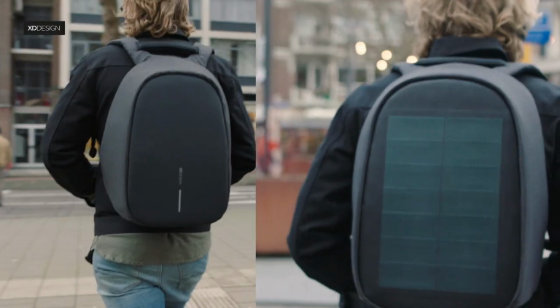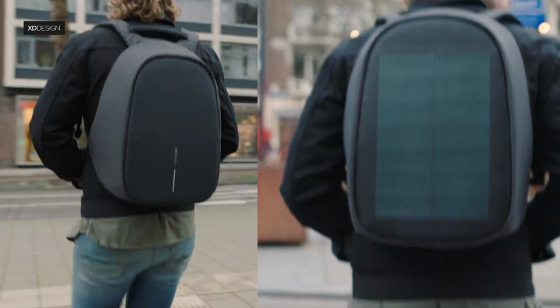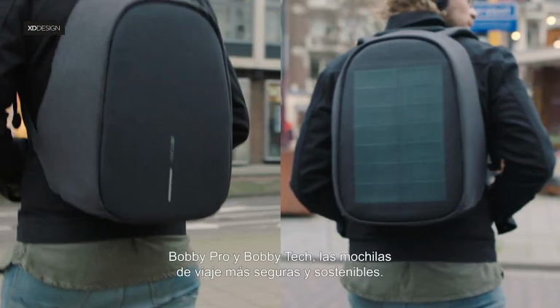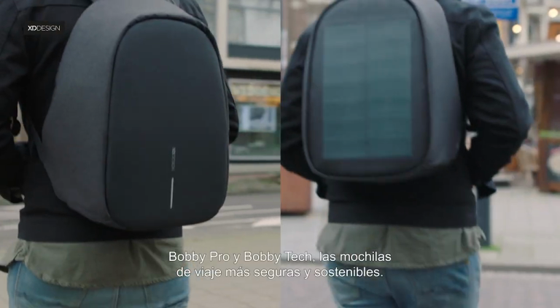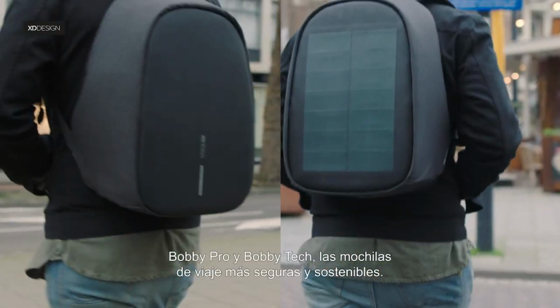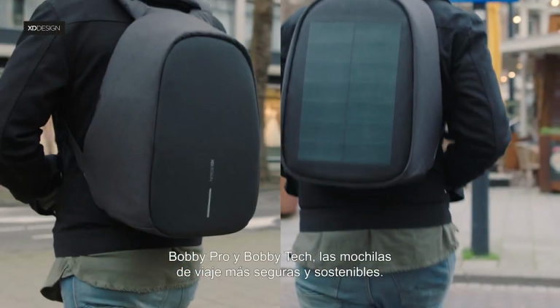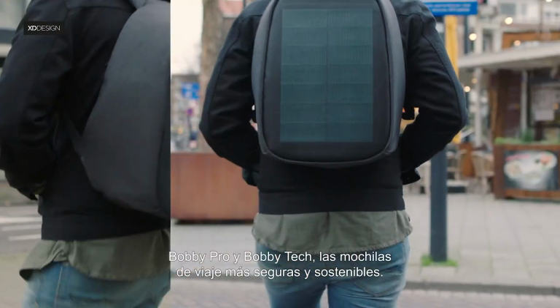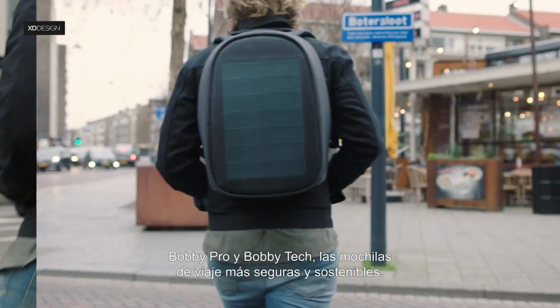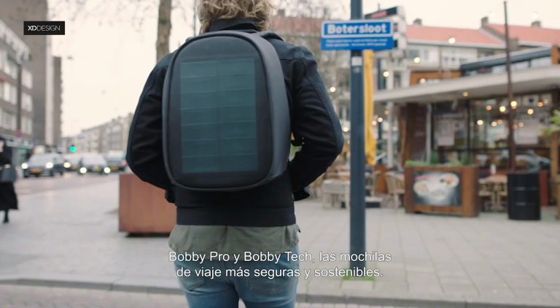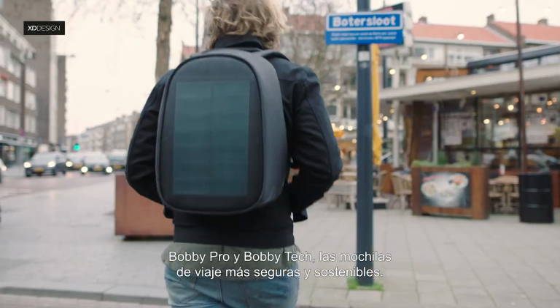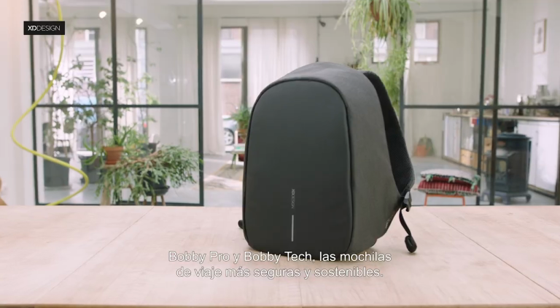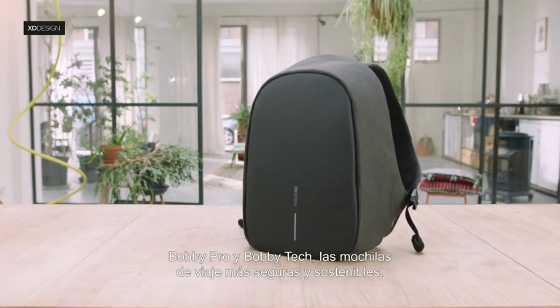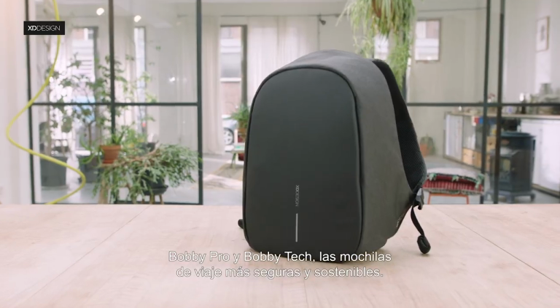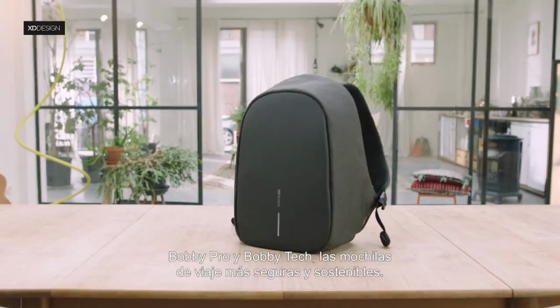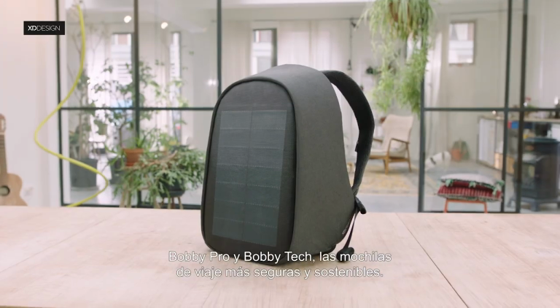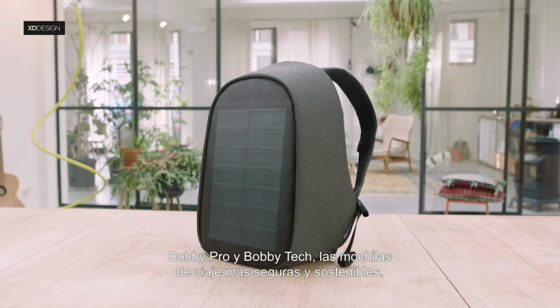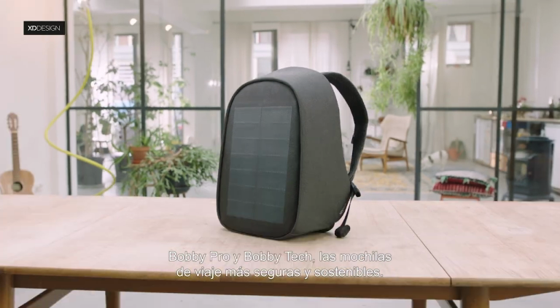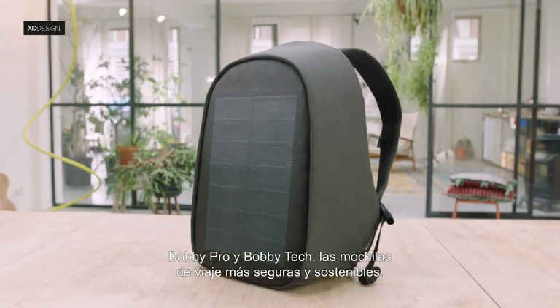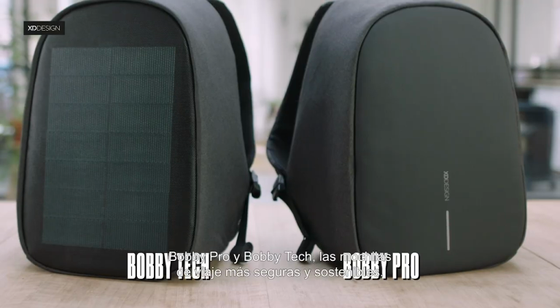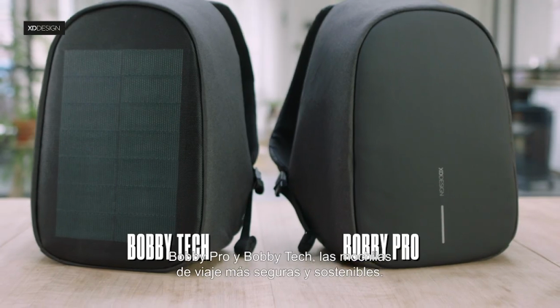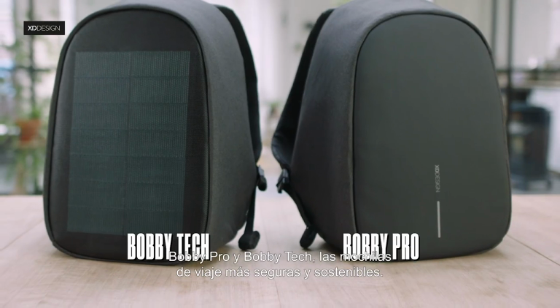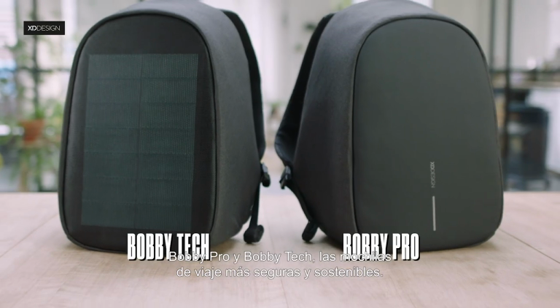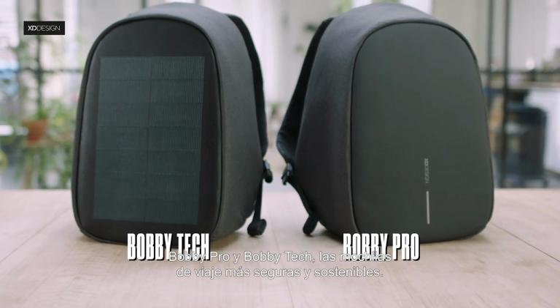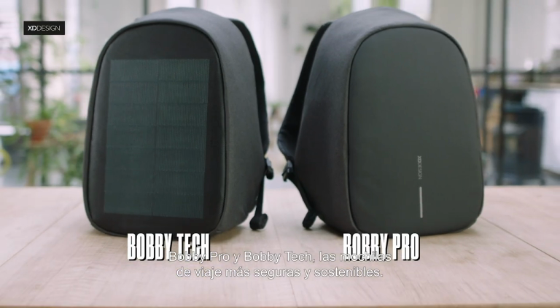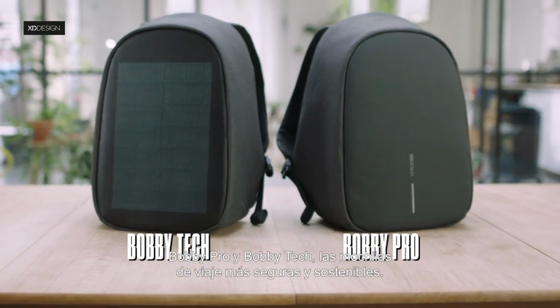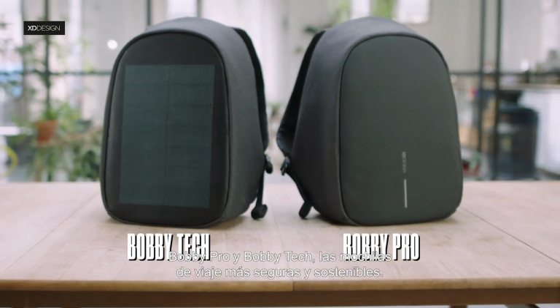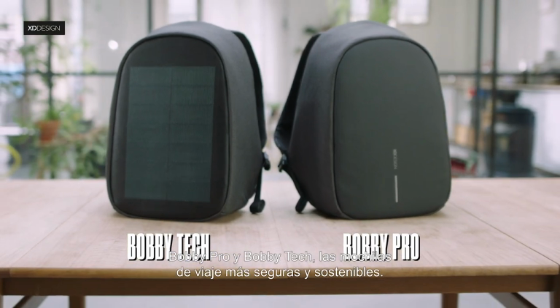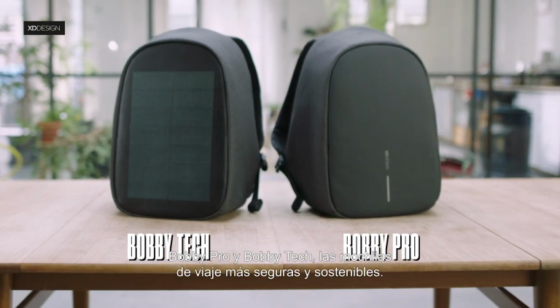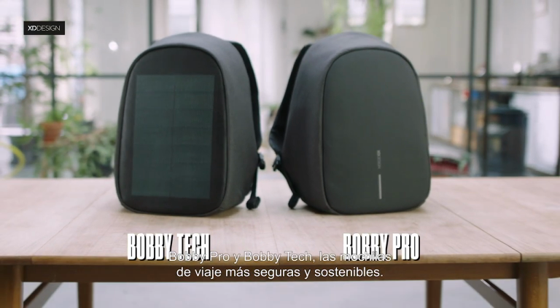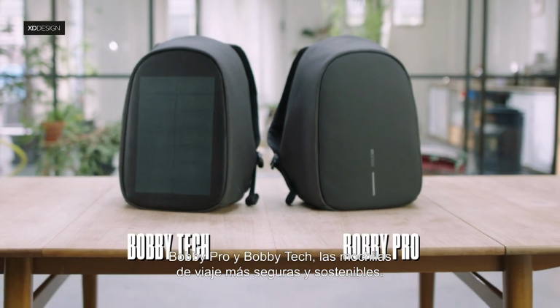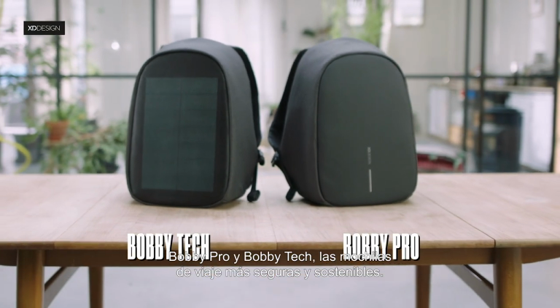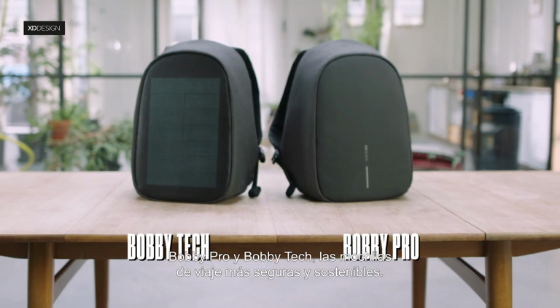We are proud to introduce both bags to the fans of the original Bobbi Anti-Theft Backpack. Meet XD Designs Bobbi Pro and Bobbi Tech — the safest, sustainable travel backpacks.